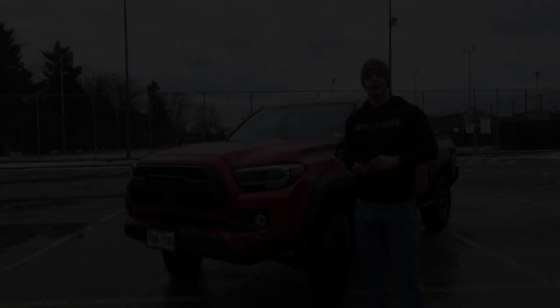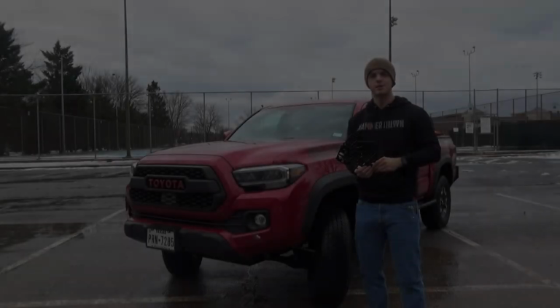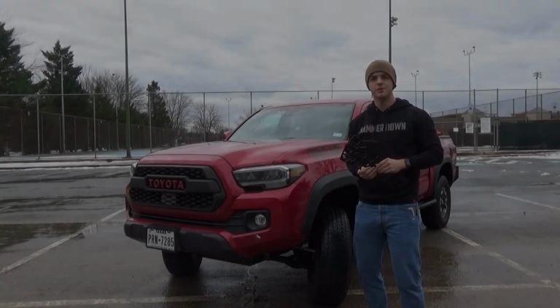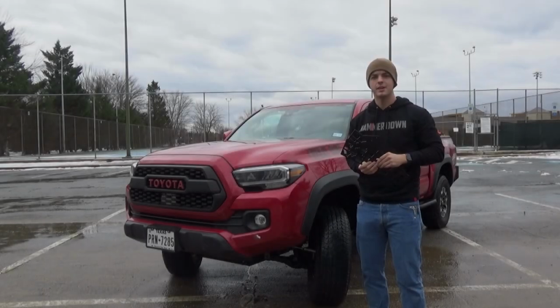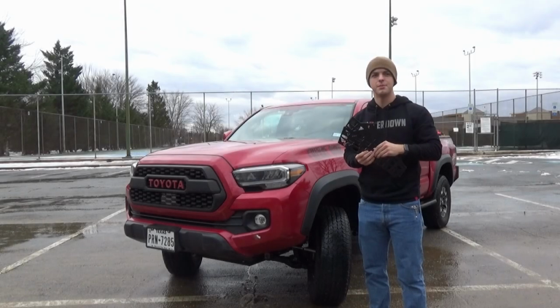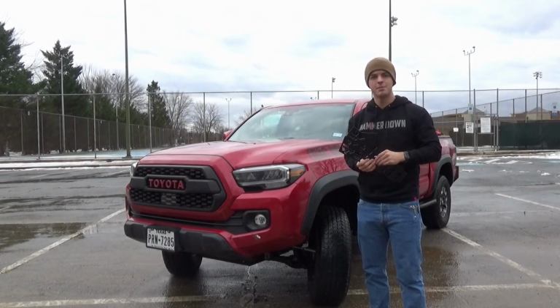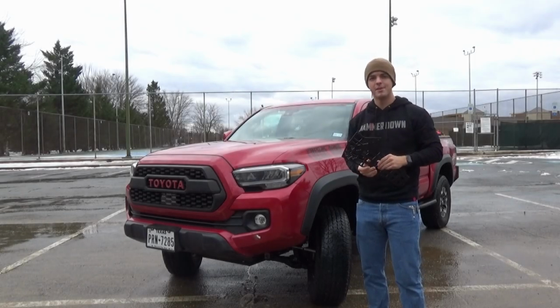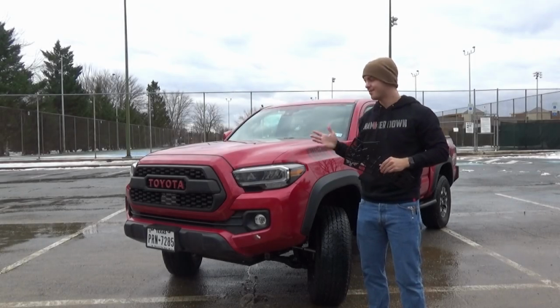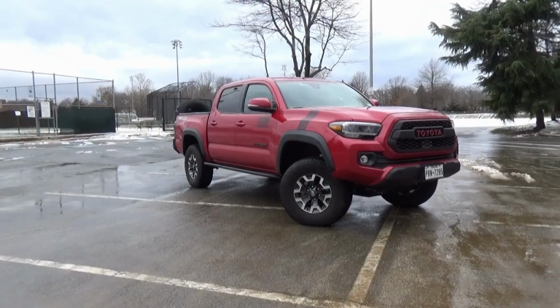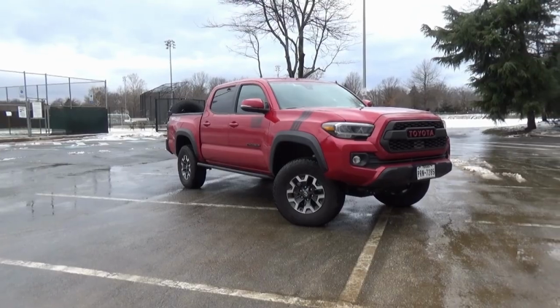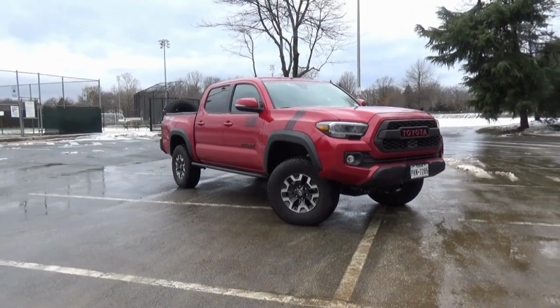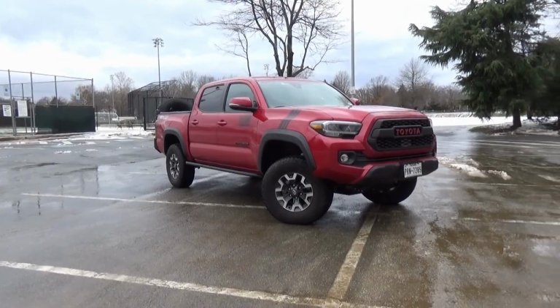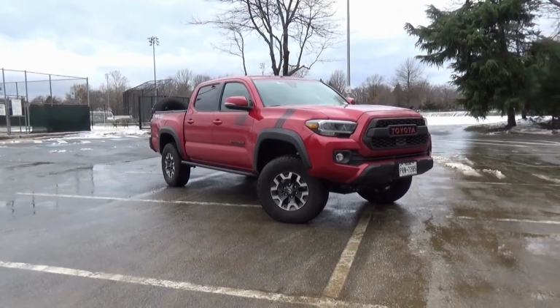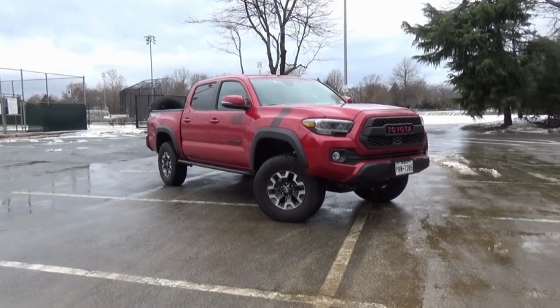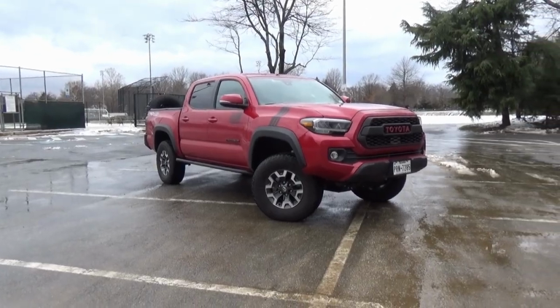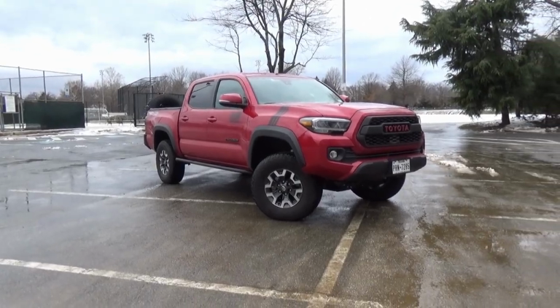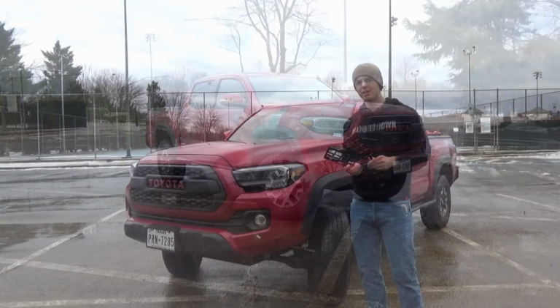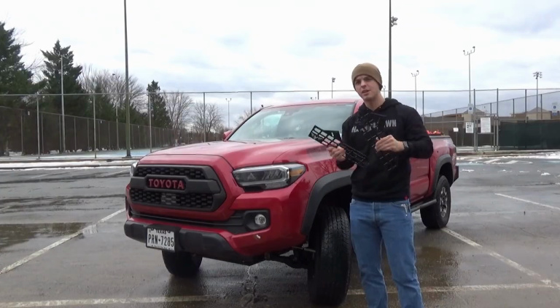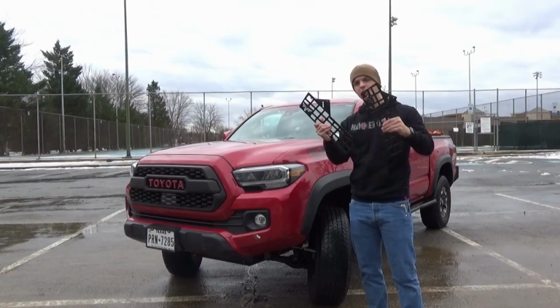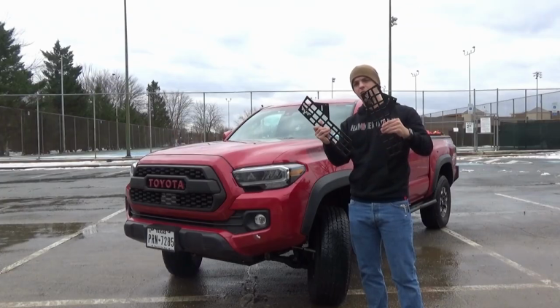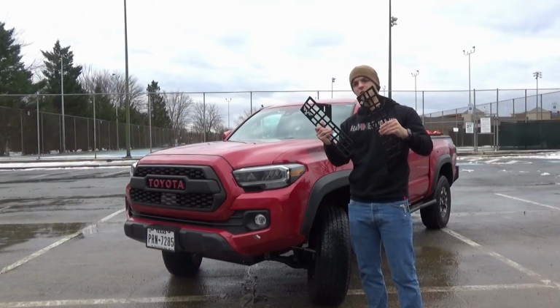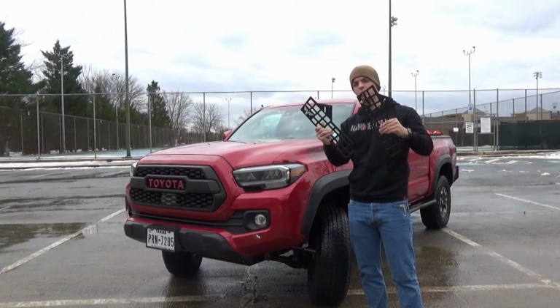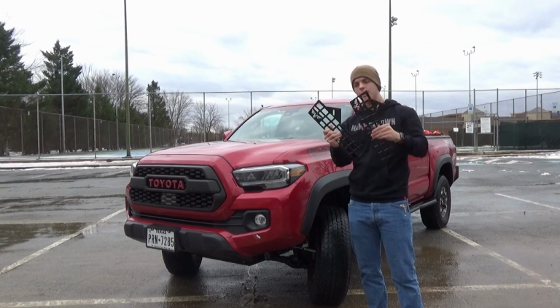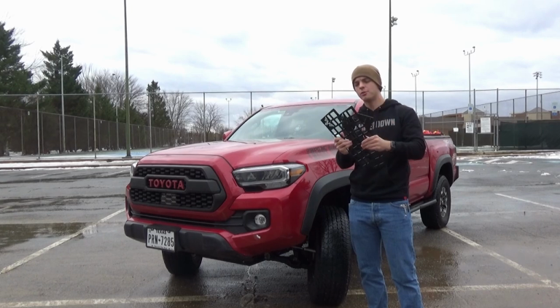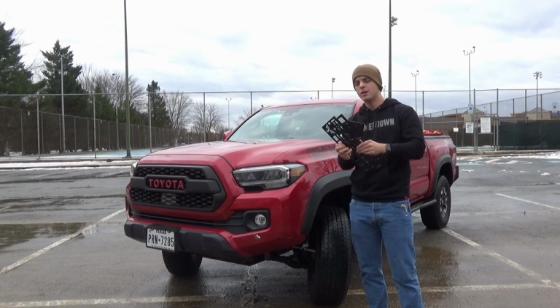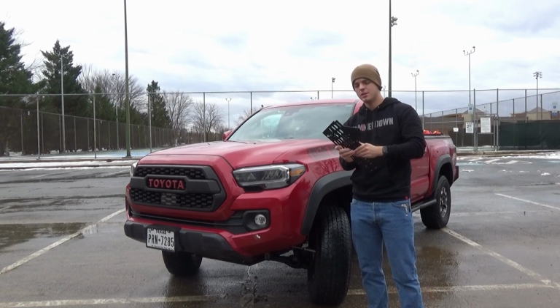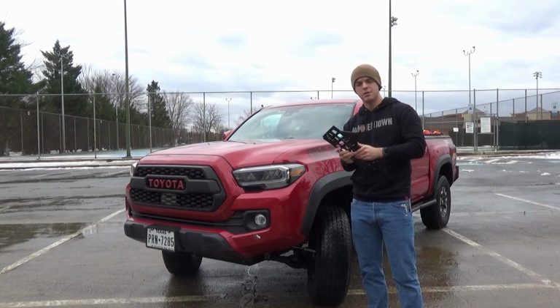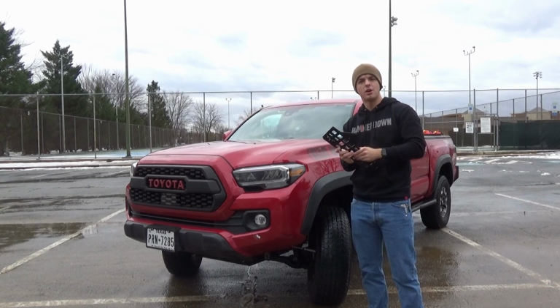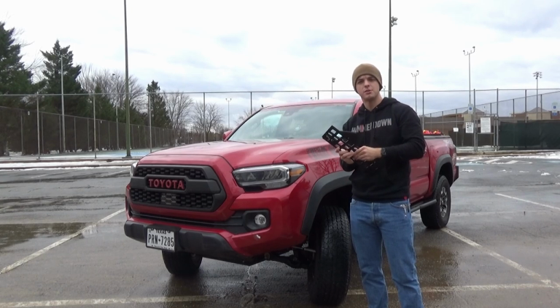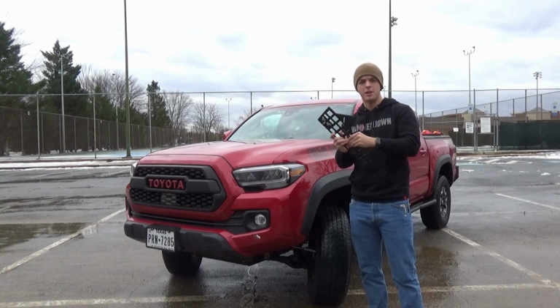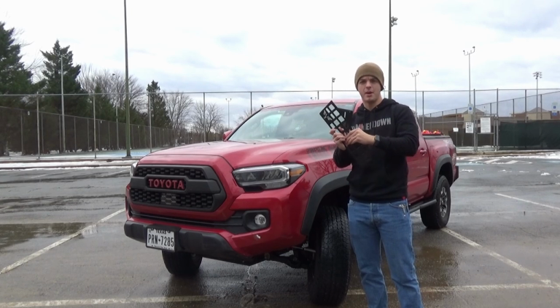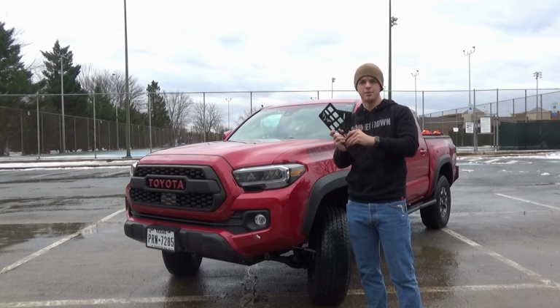How's it going guys? My name is Mac, this is Cherry Bomb, and today we're going to be installing the Victory 4x4 Center Console MOLLE Panels.